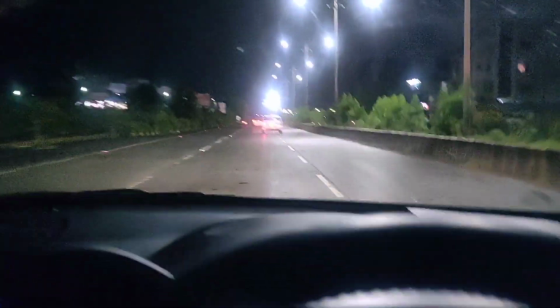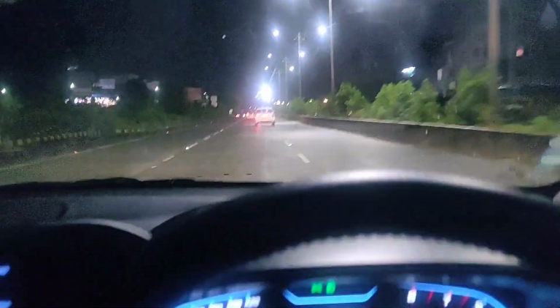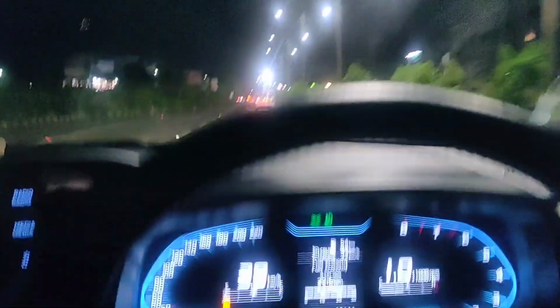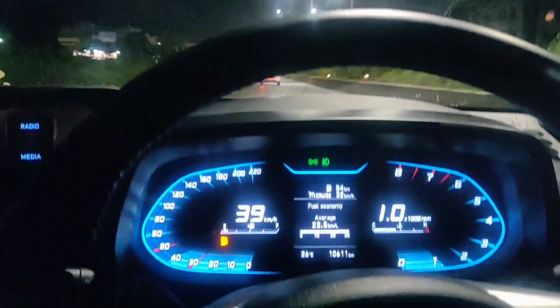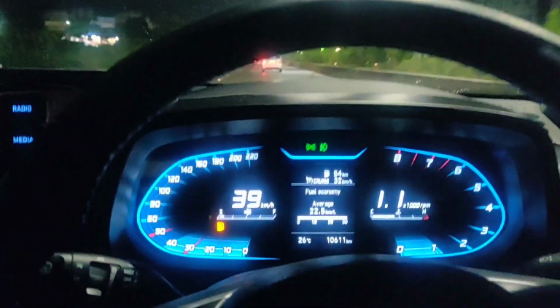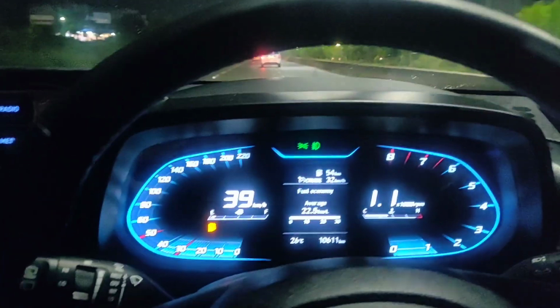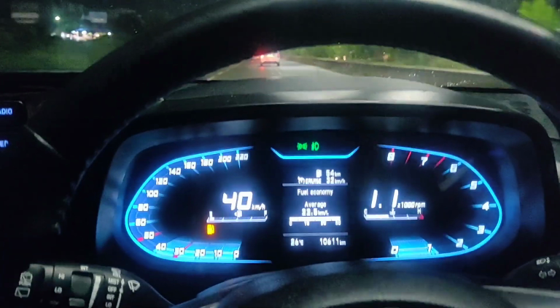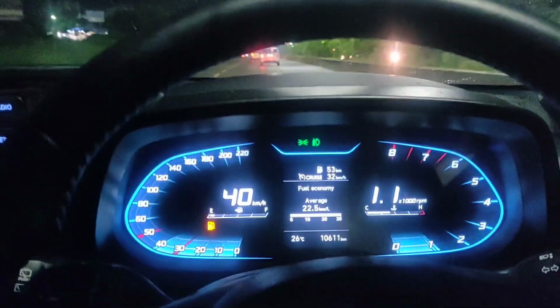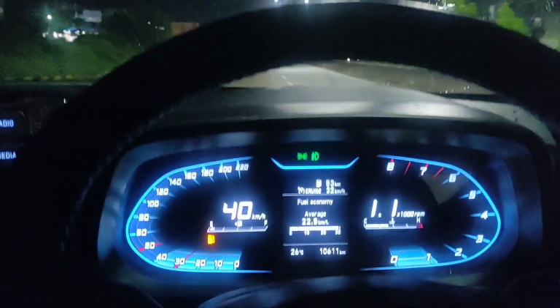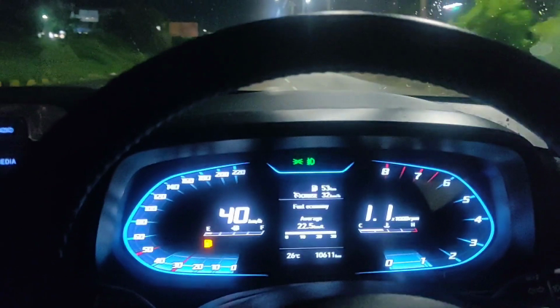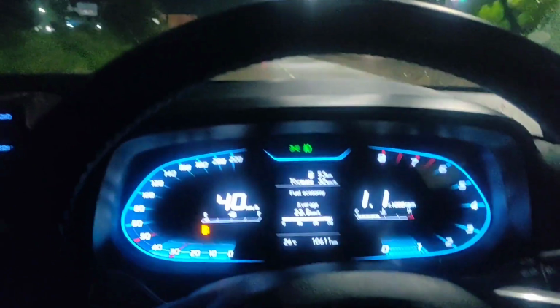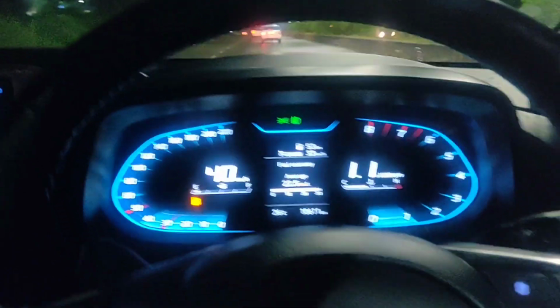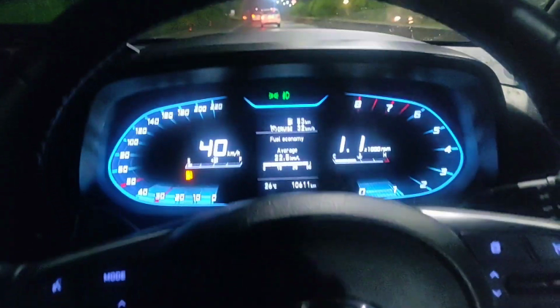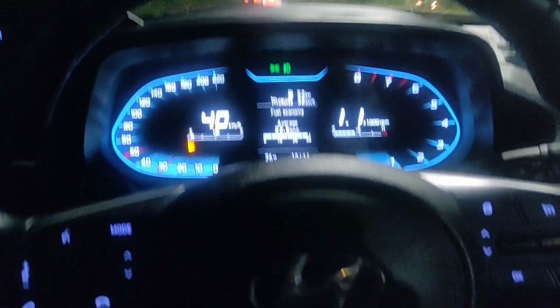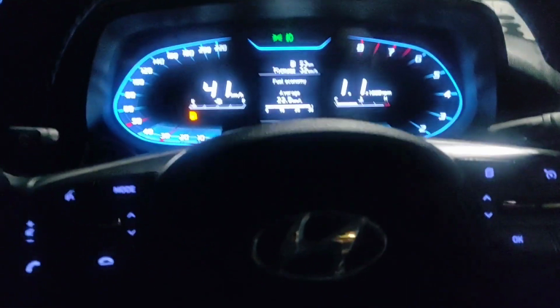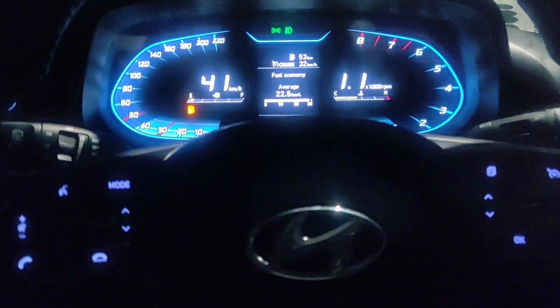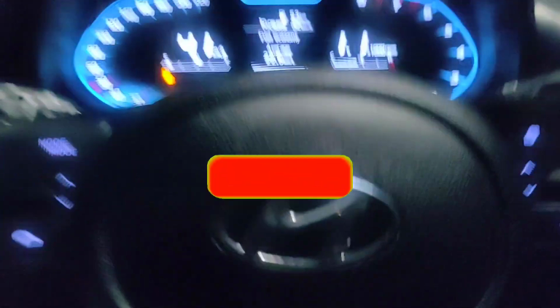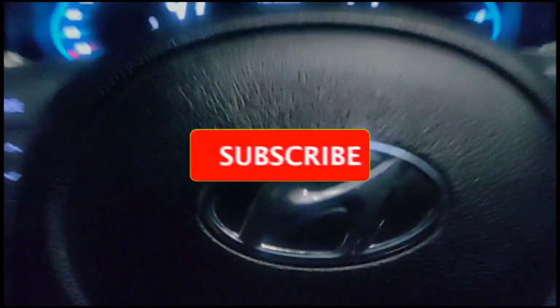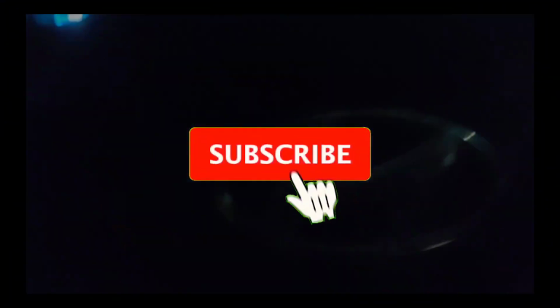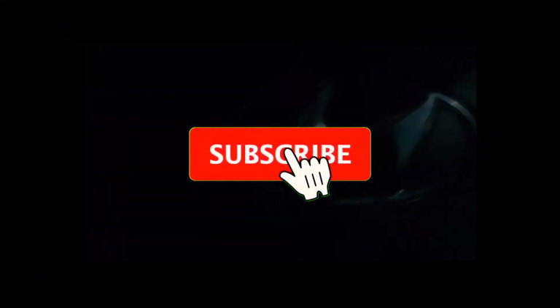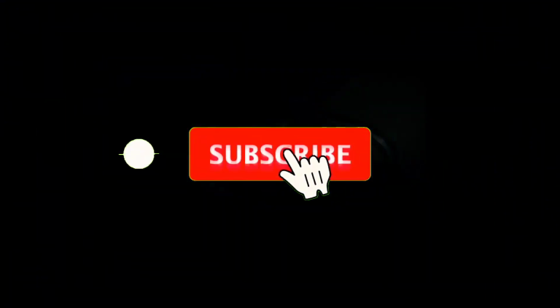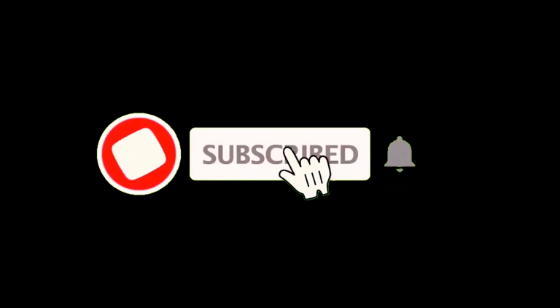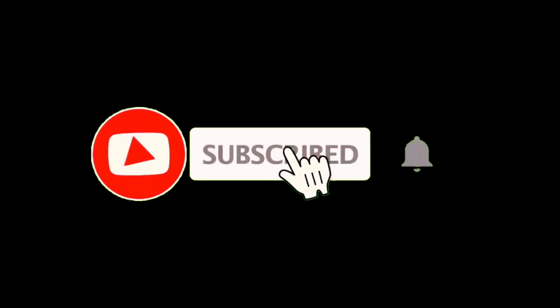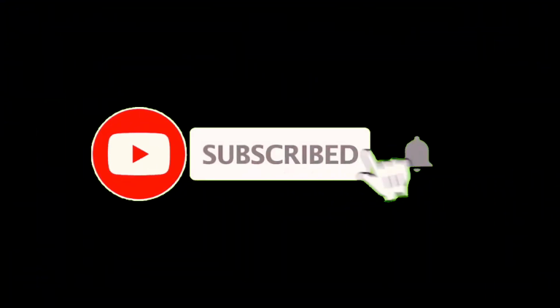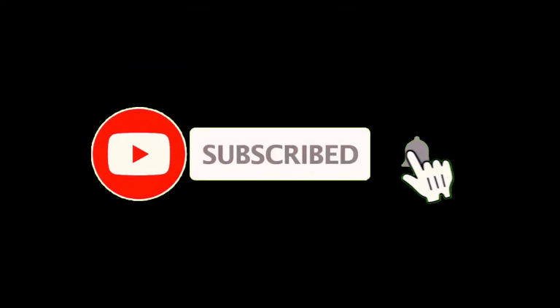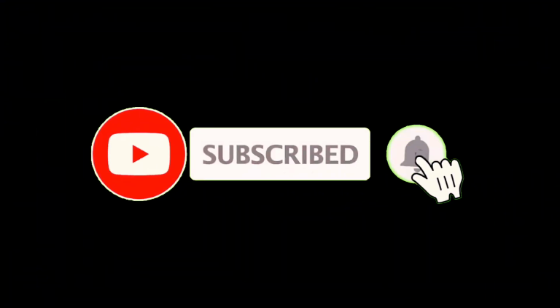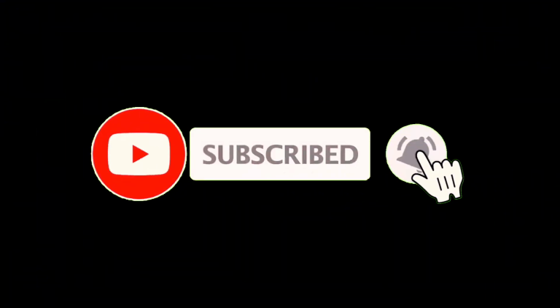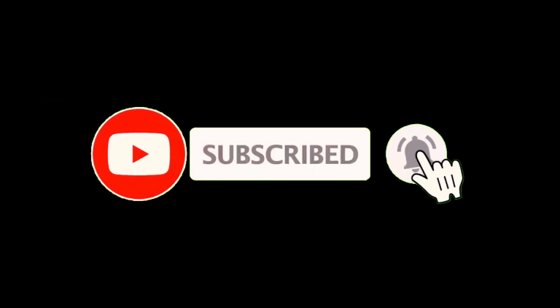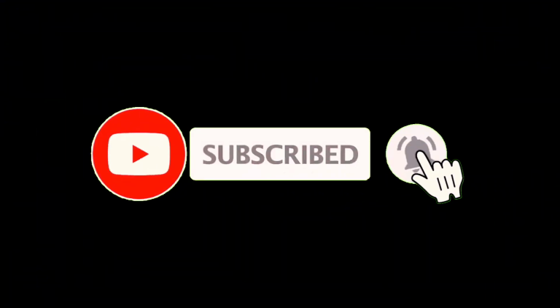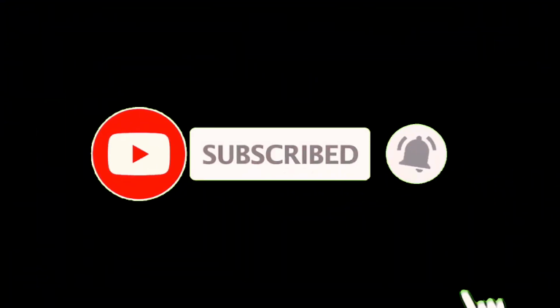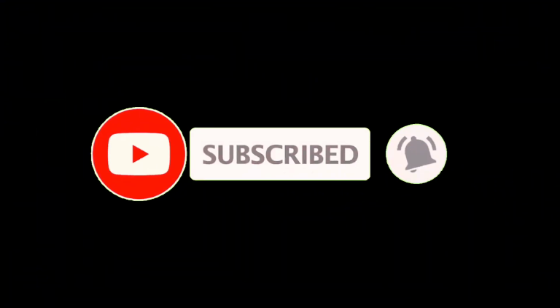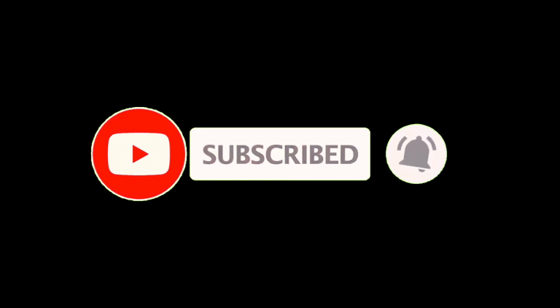Let's see in the next video, because I am making a good video. Thank you.